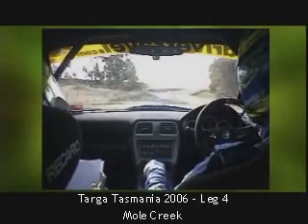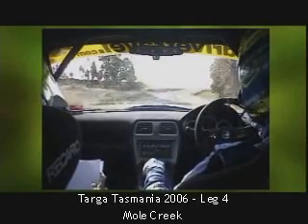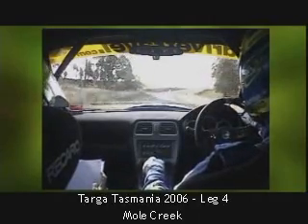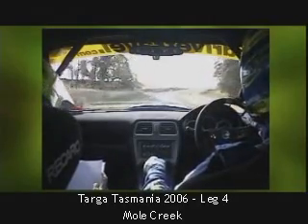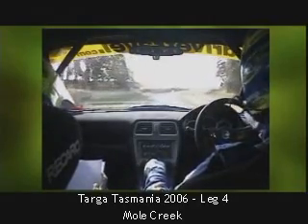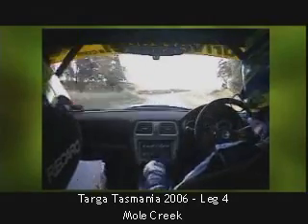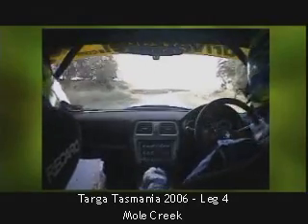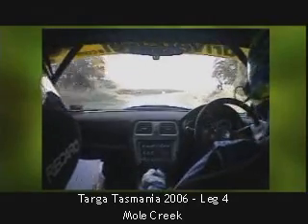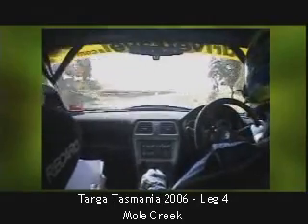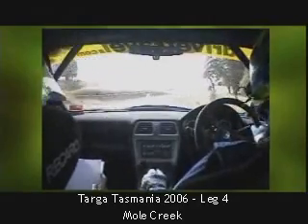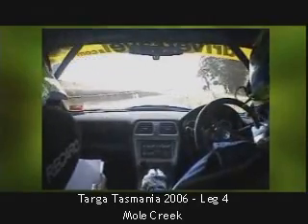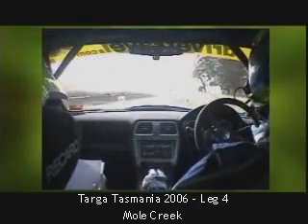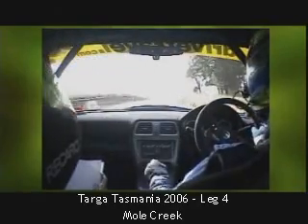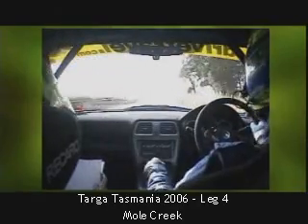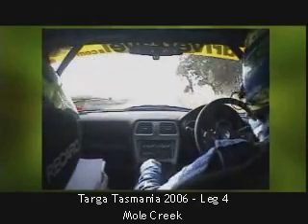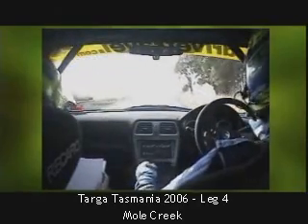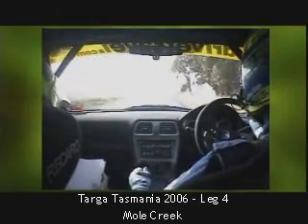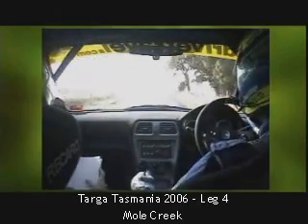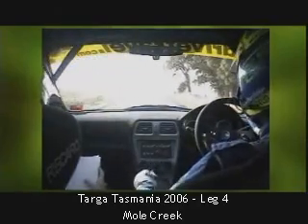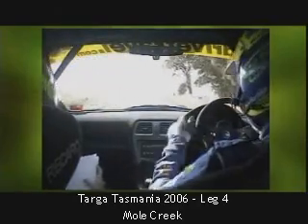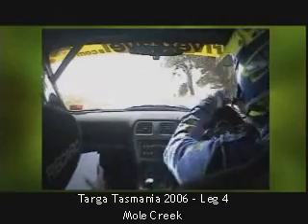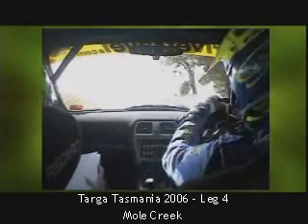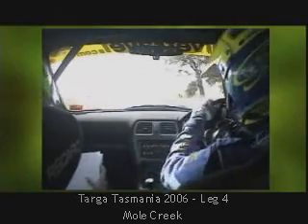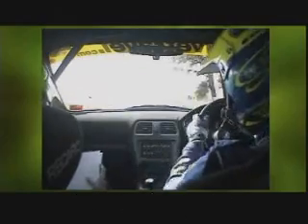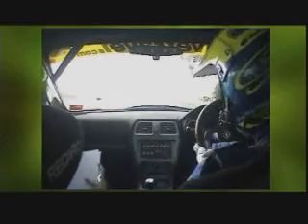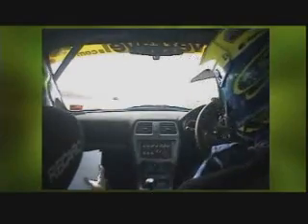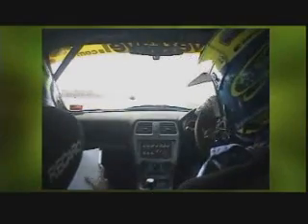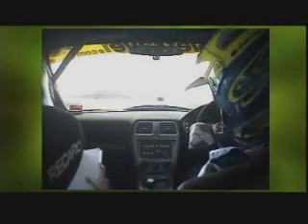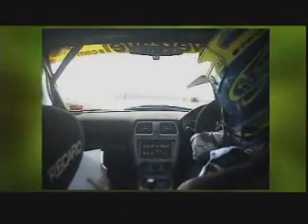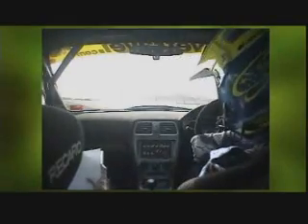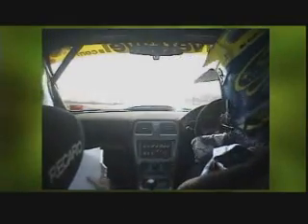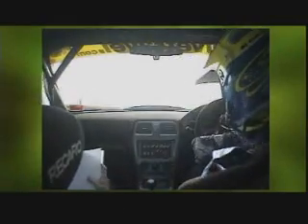Turn left 2, up, tightens in, late apex, tightens in, 70.